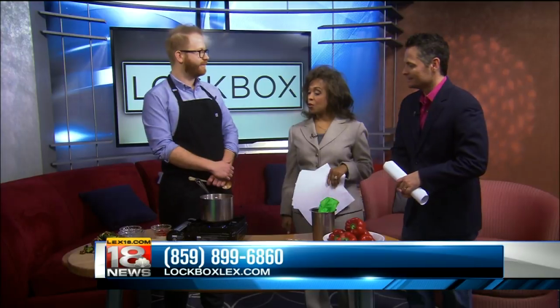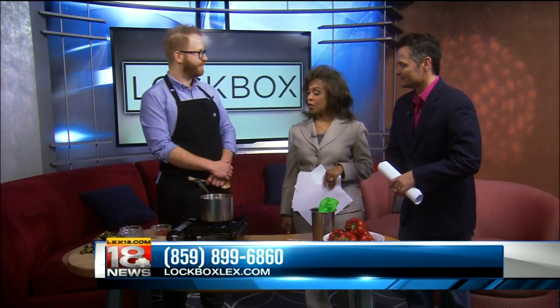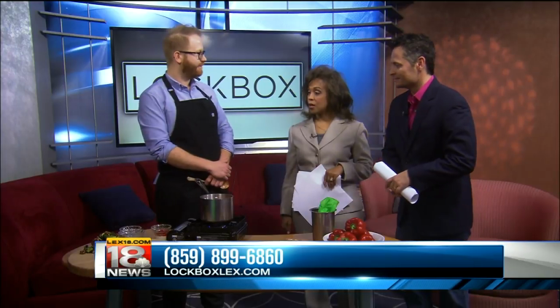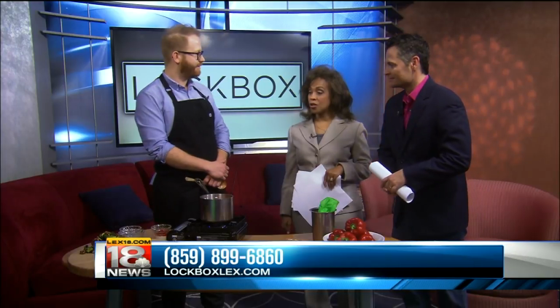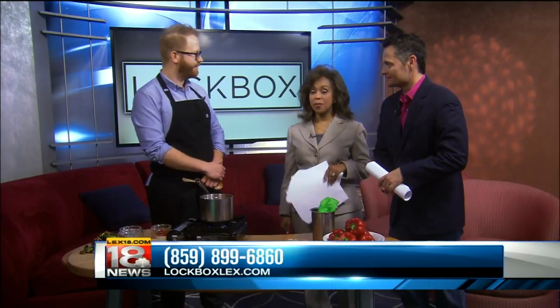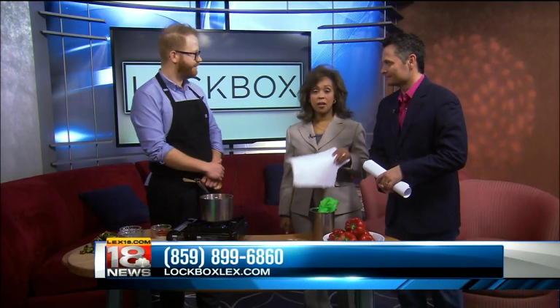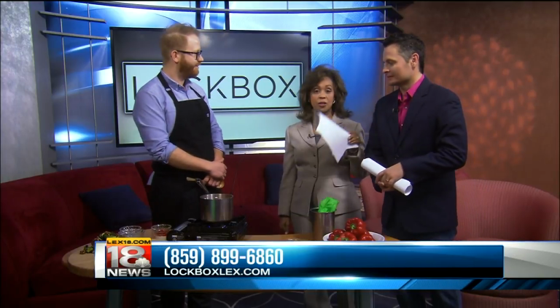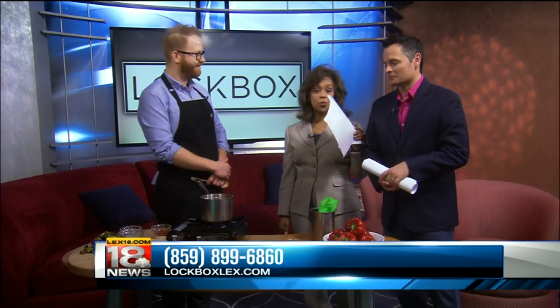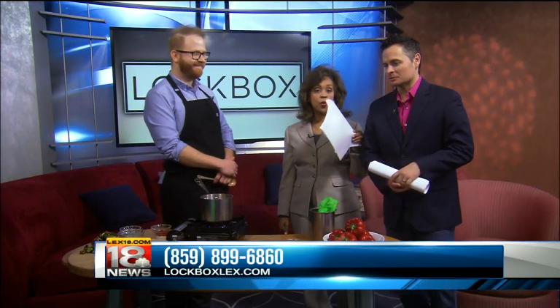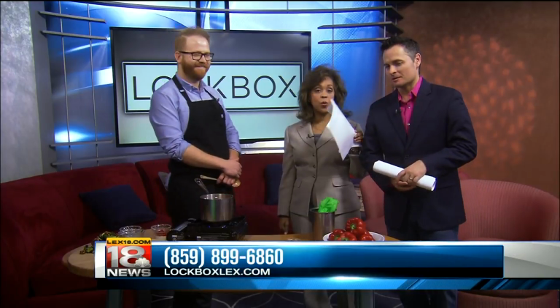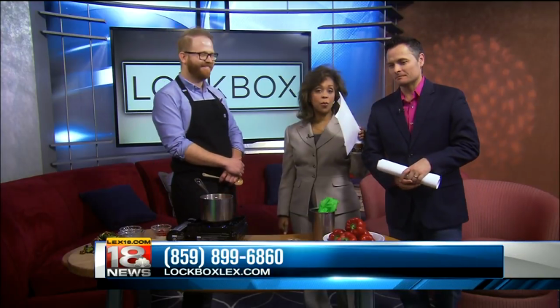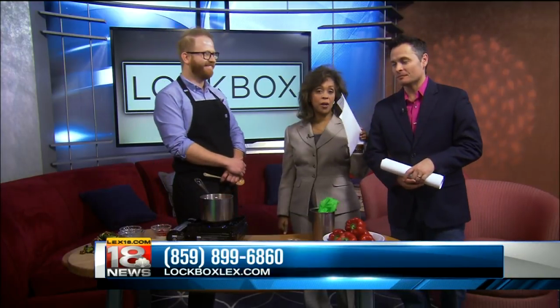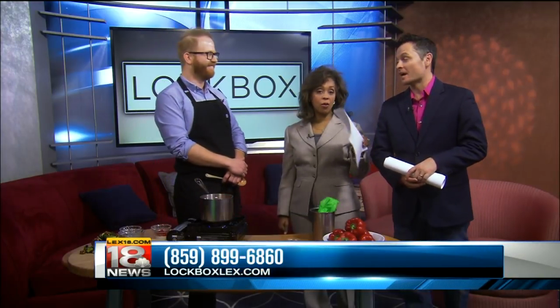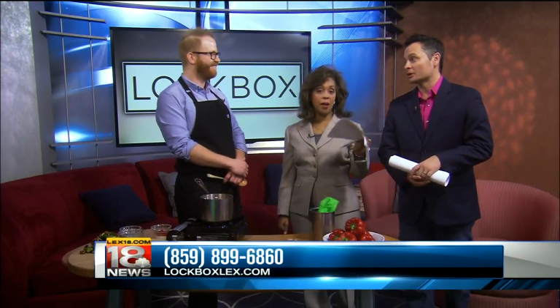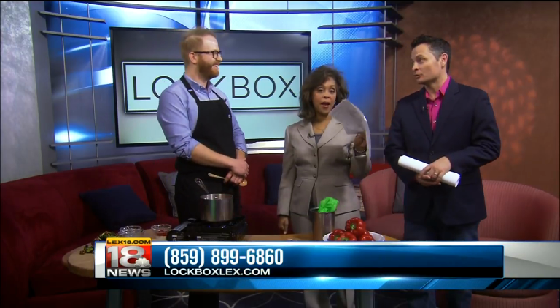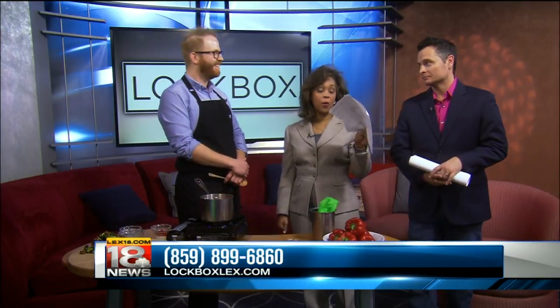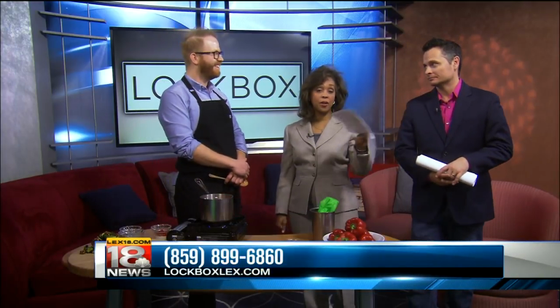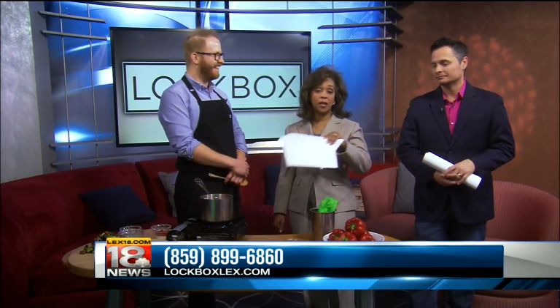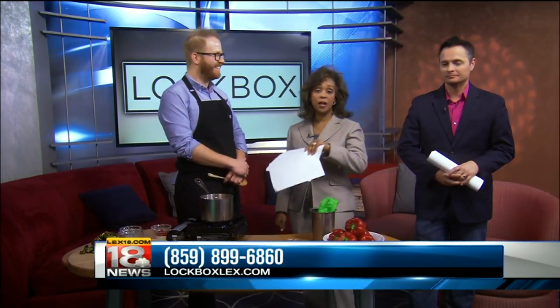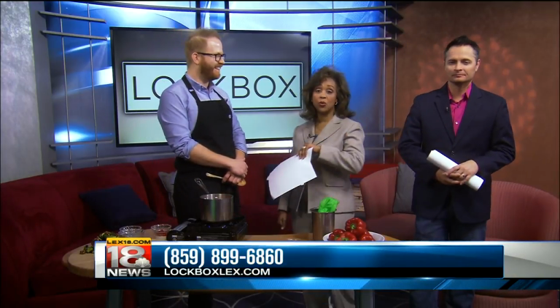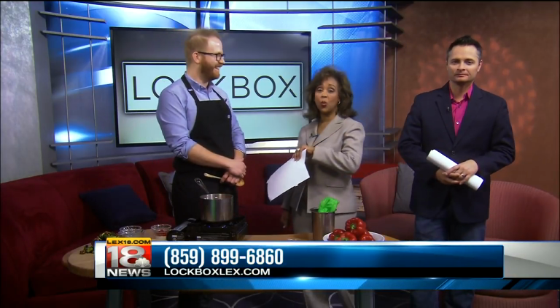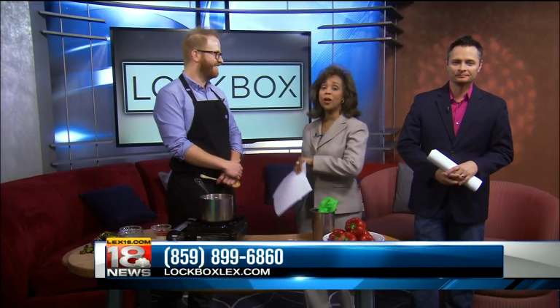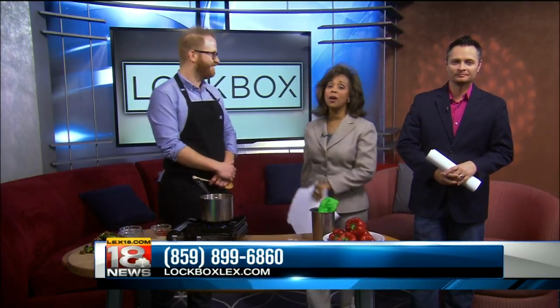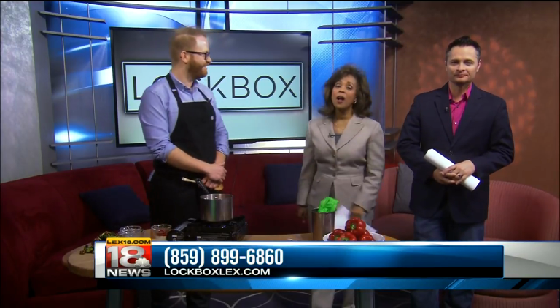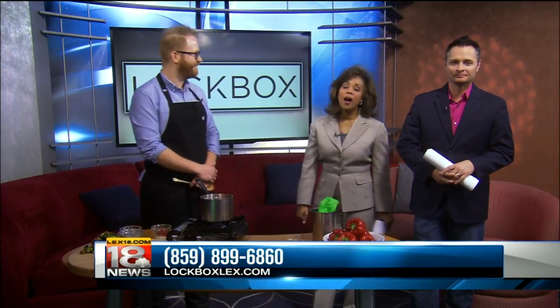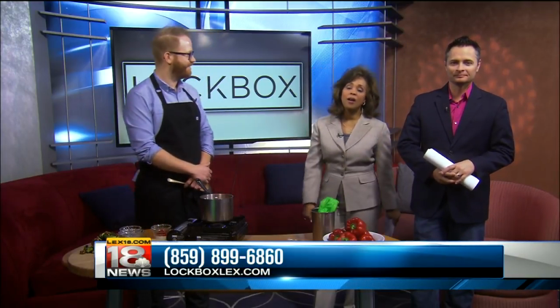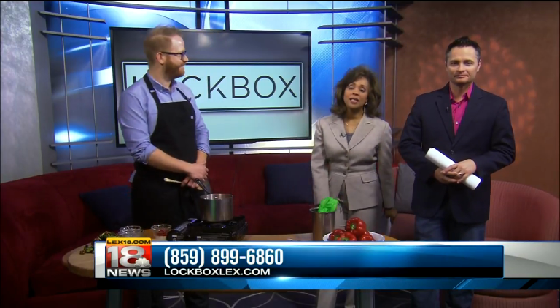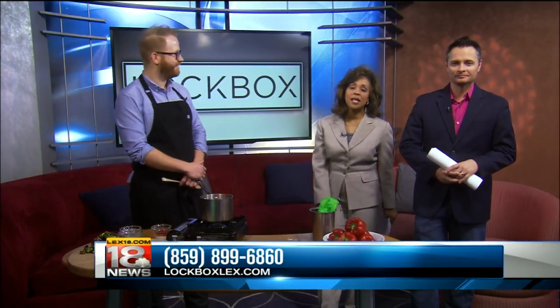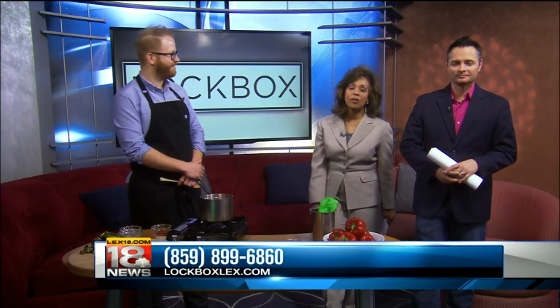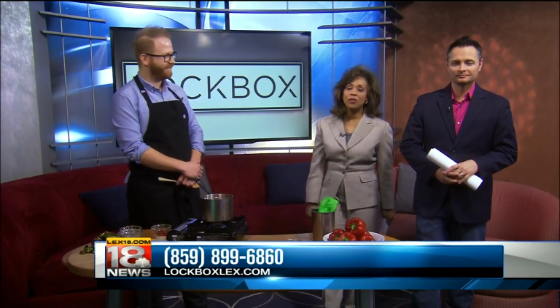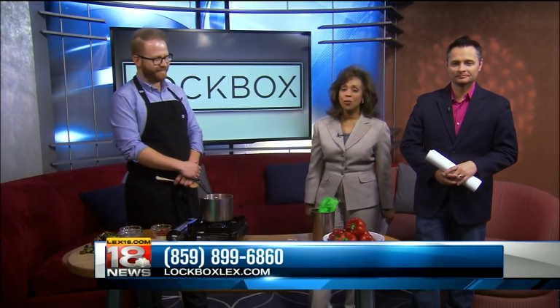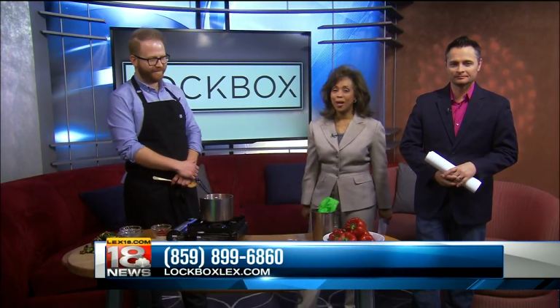I wish you guys could smell this. We will be right back with today's winner of Kentucky Craft at the Market.